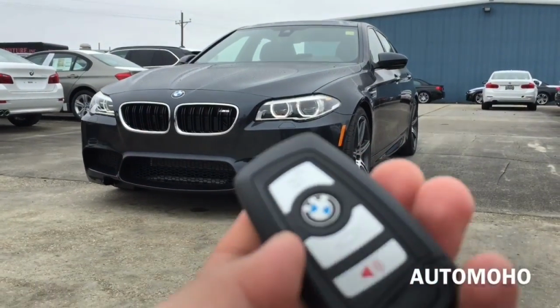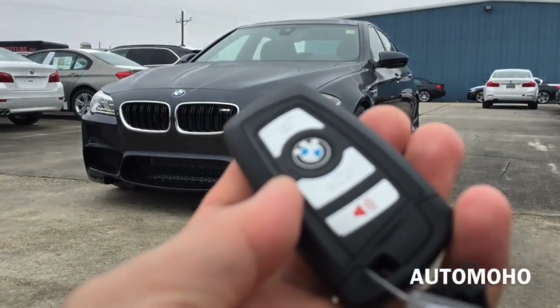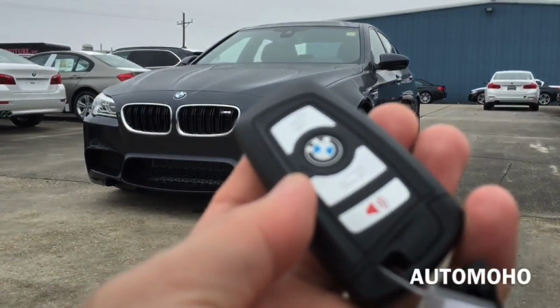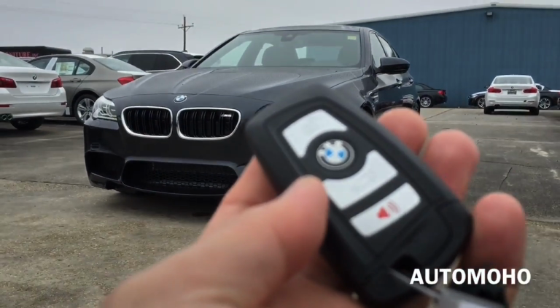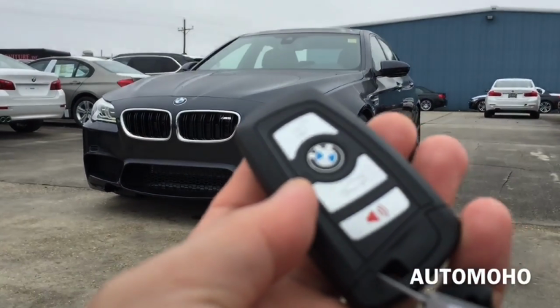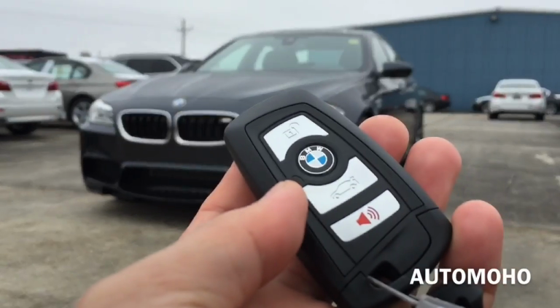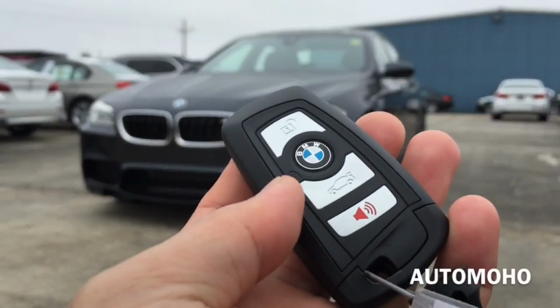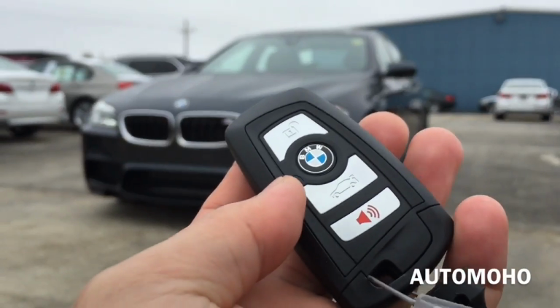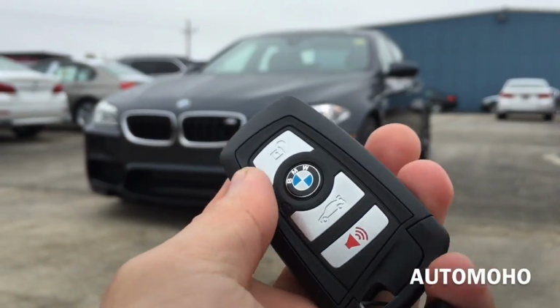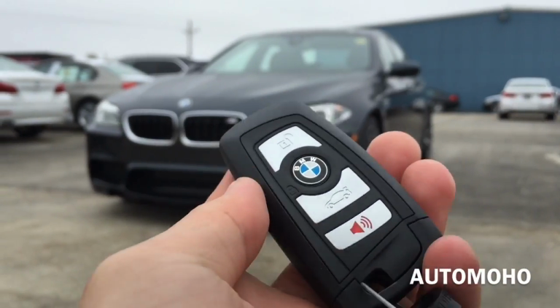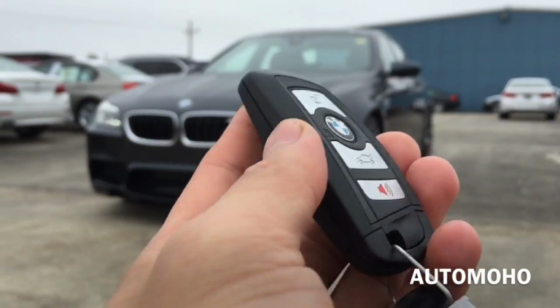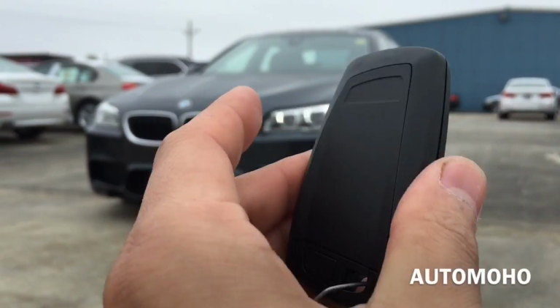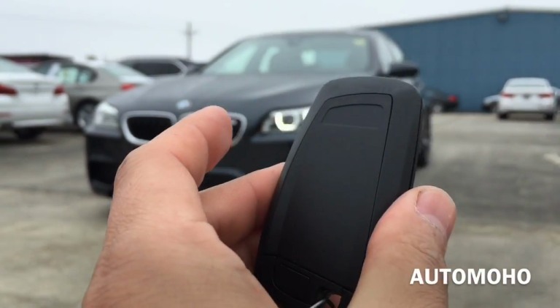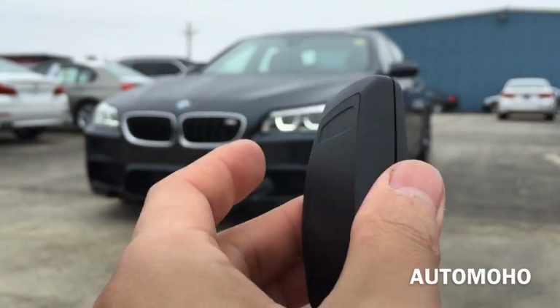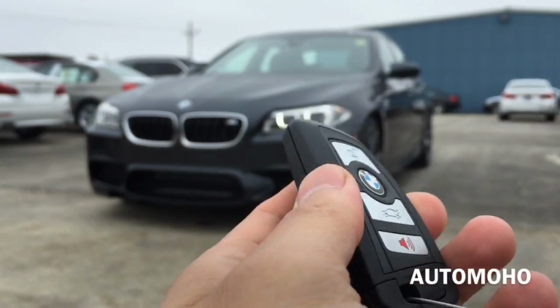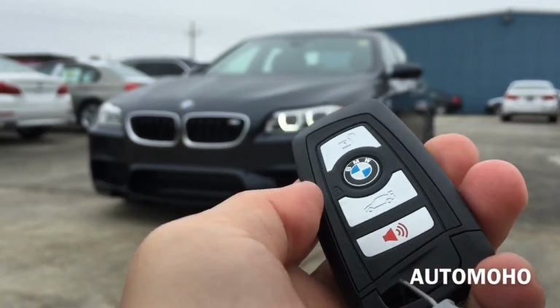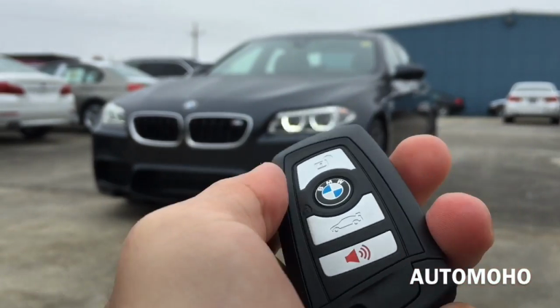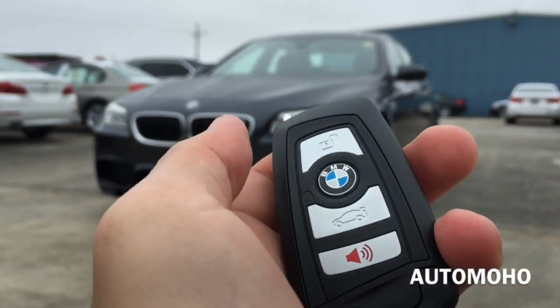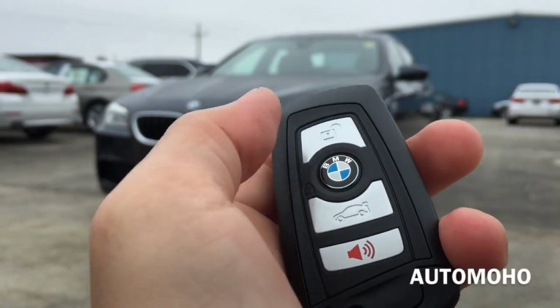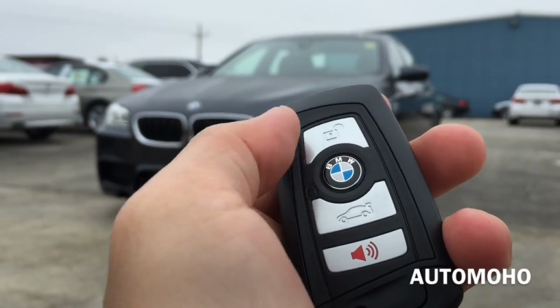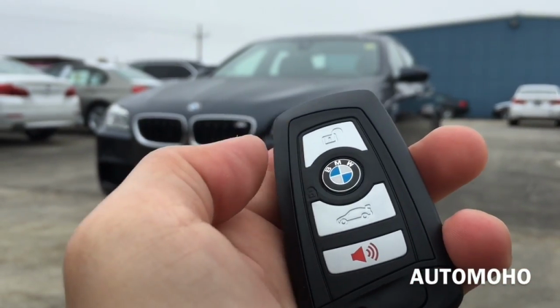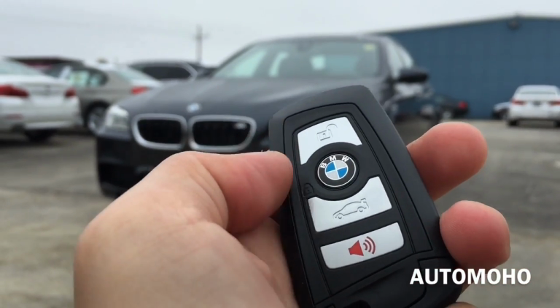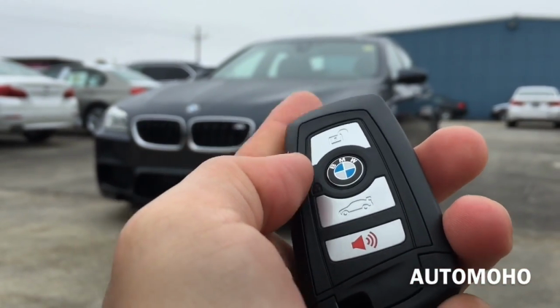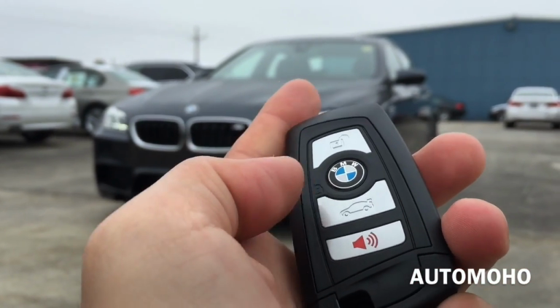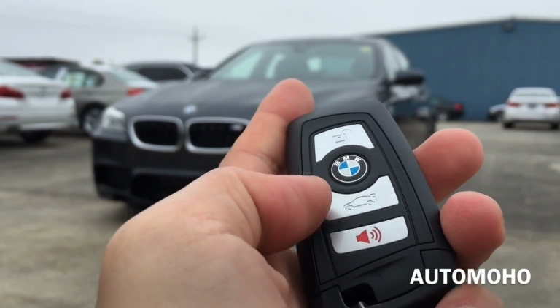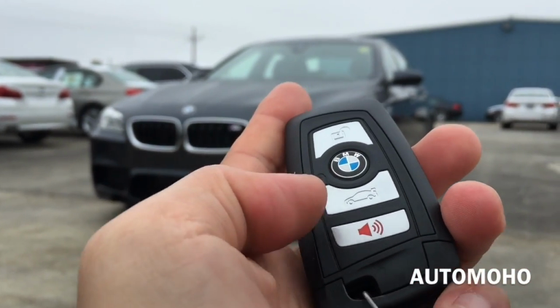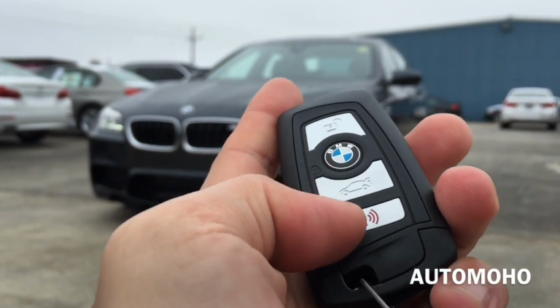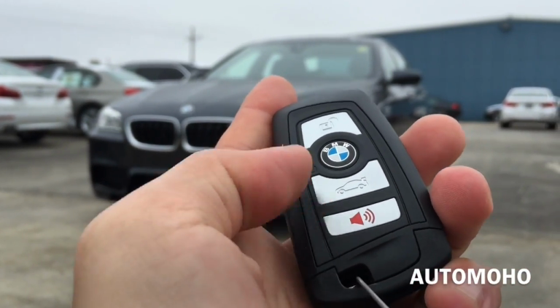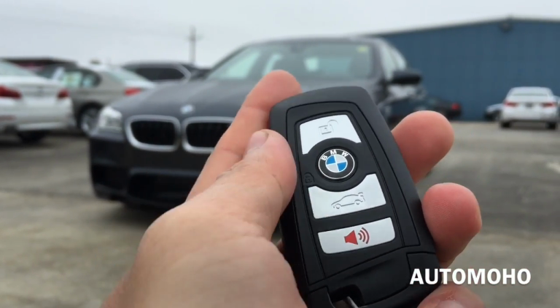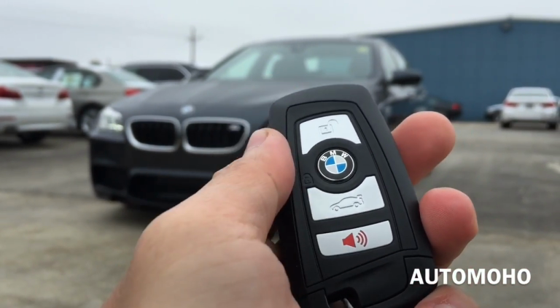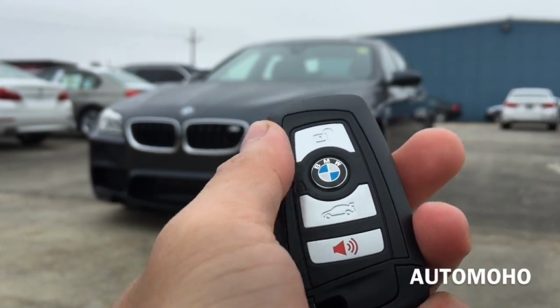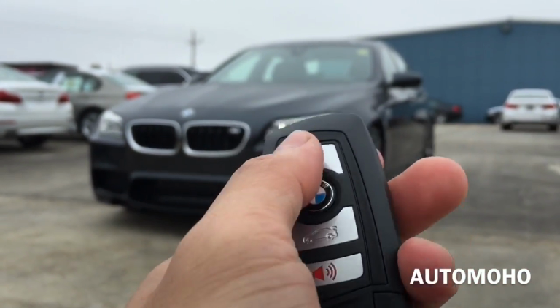Here I have the remote. On the remote I have the unlock, lock, trunk release, and panic button.